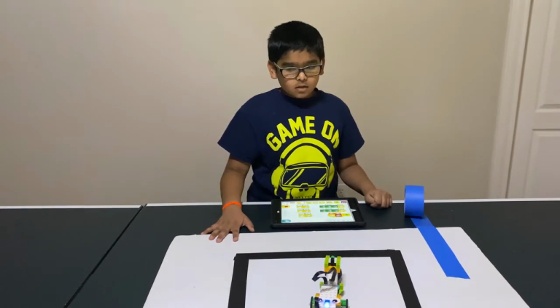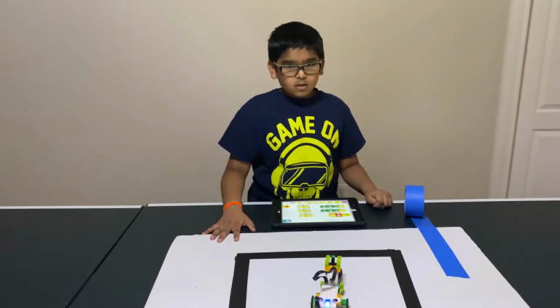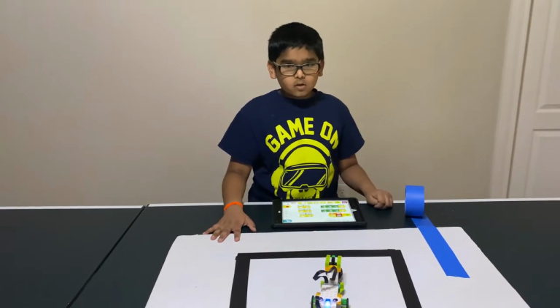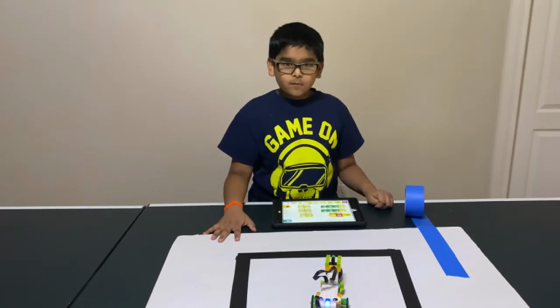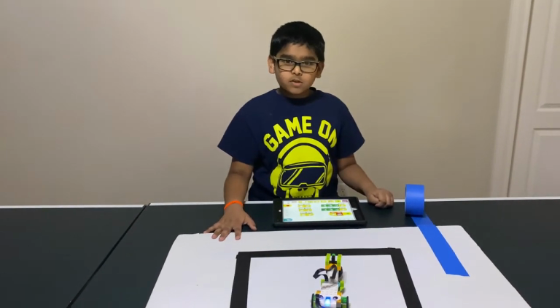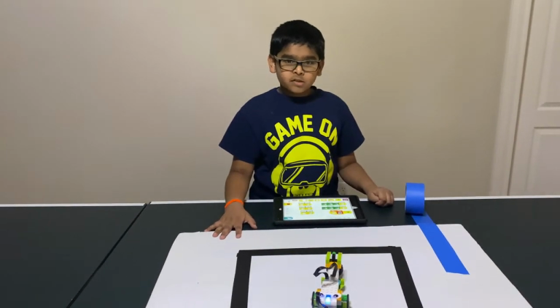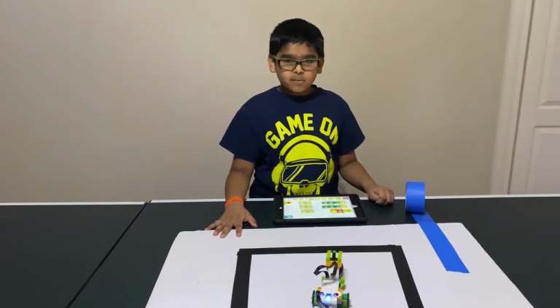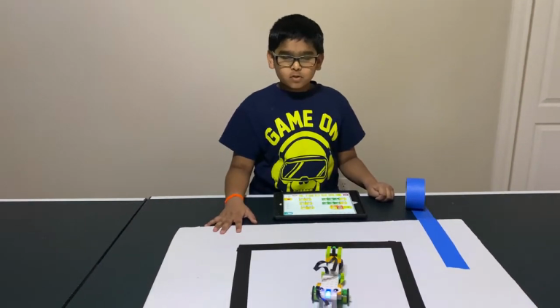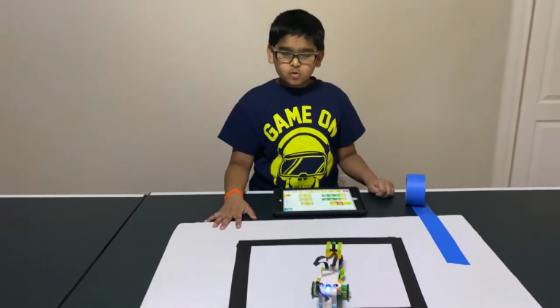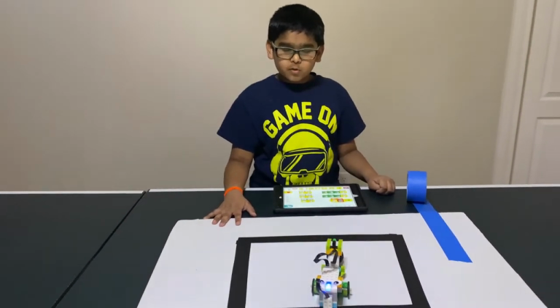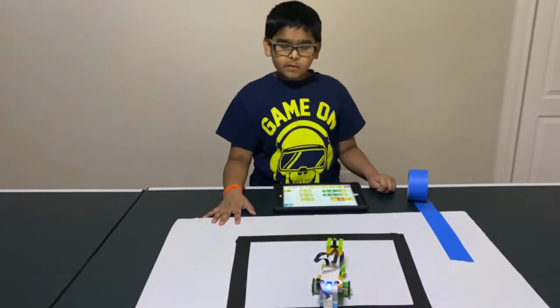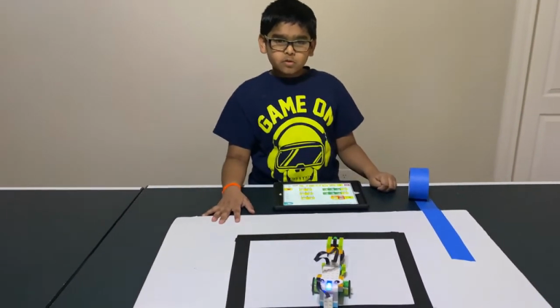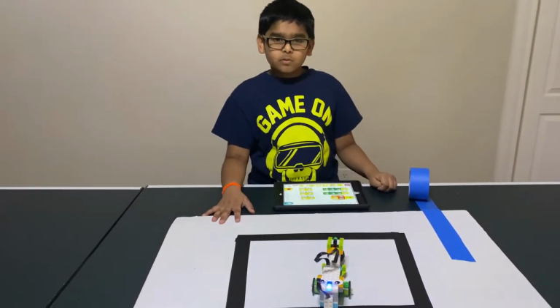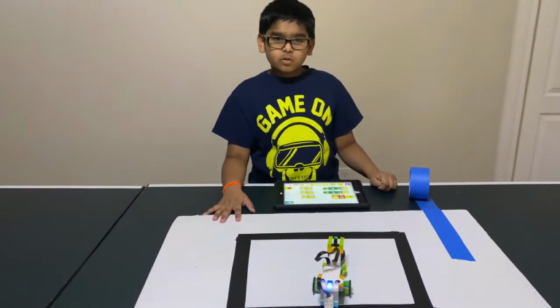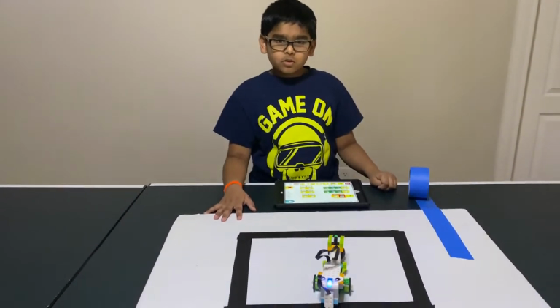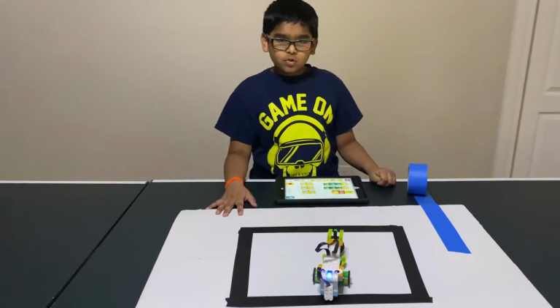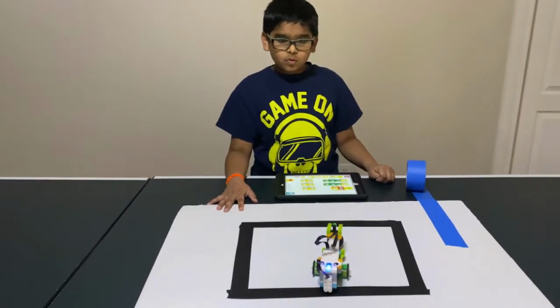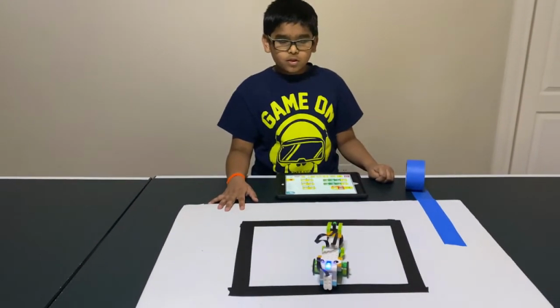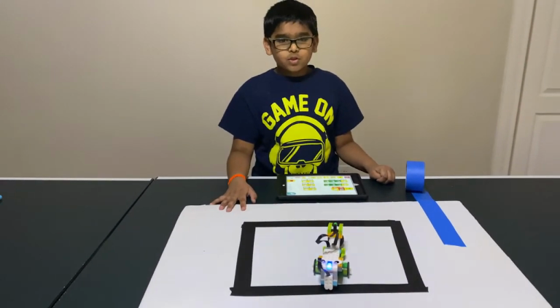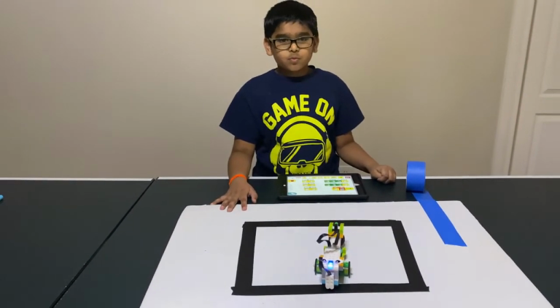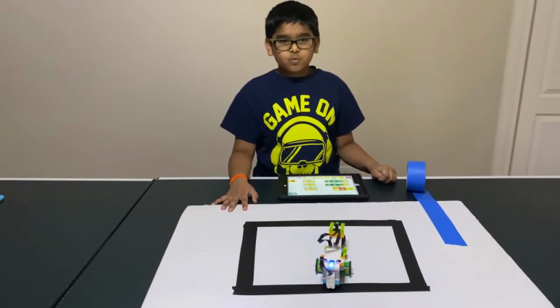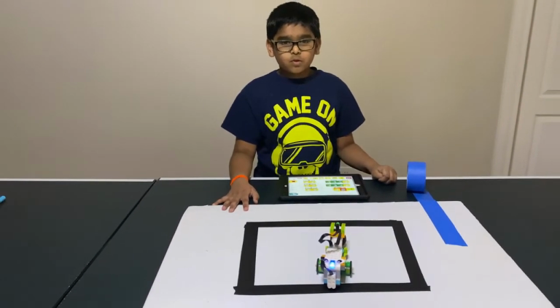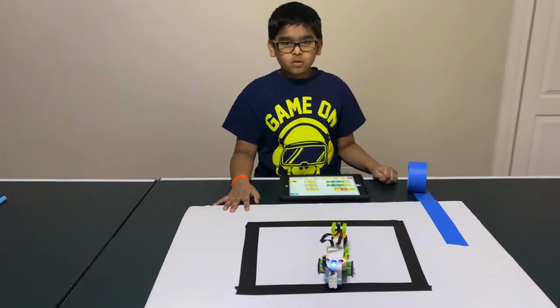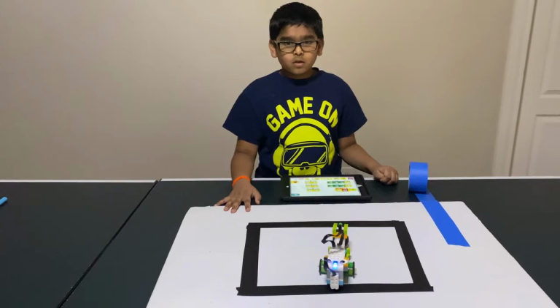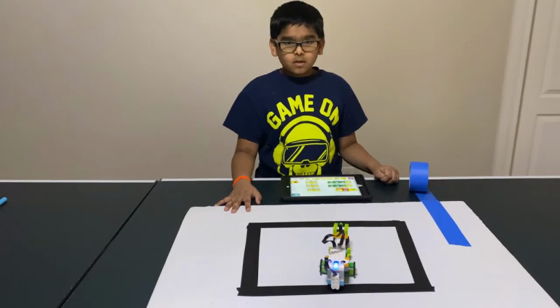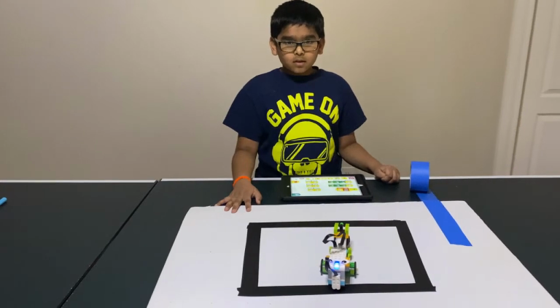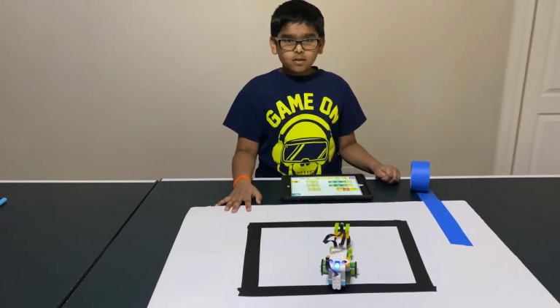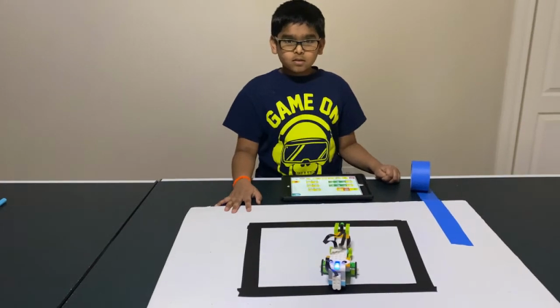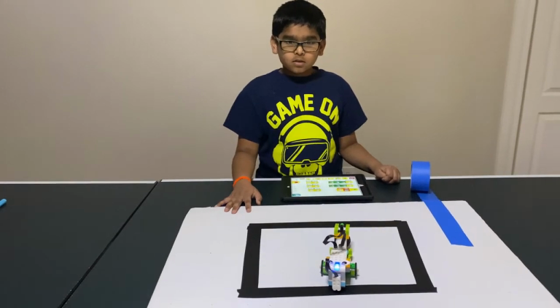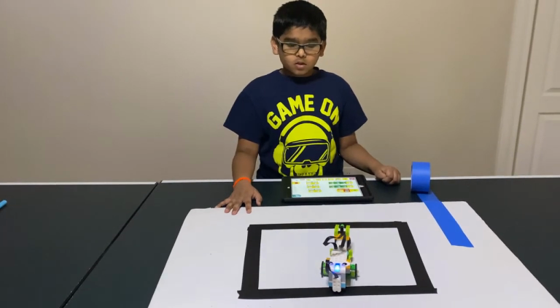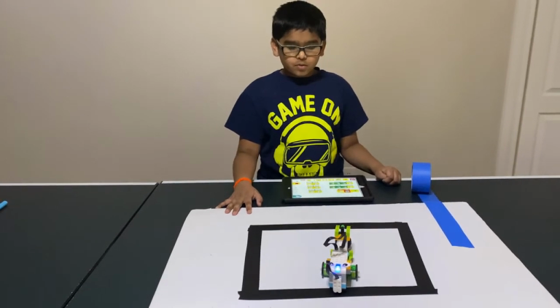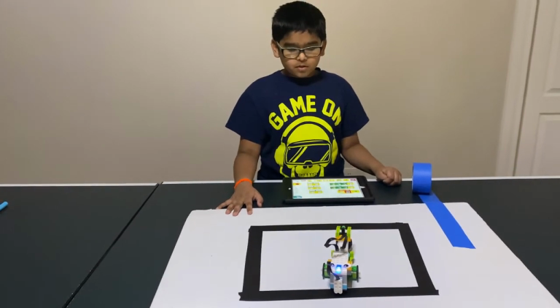Hello friends, today I'm going to show you how to build another creation with WeDo. It is a line tracer.